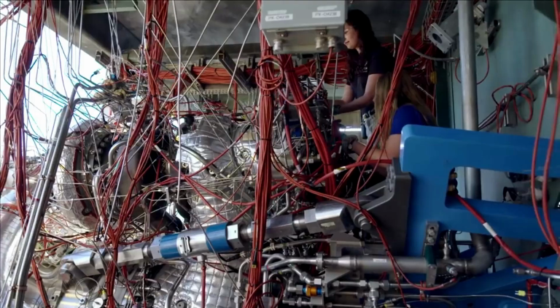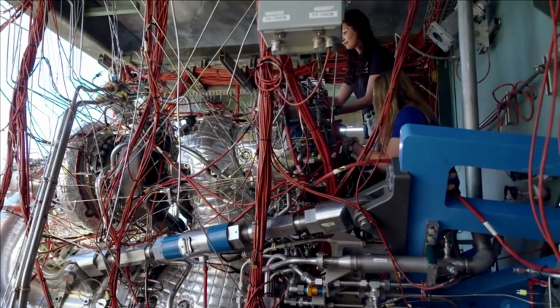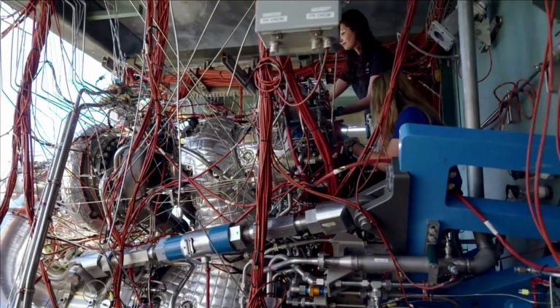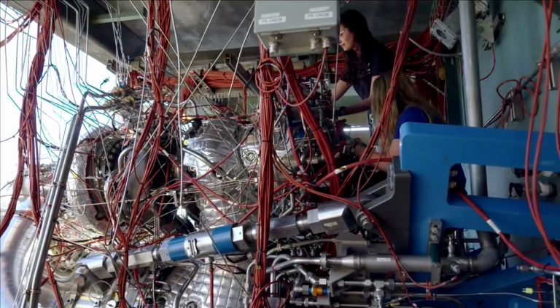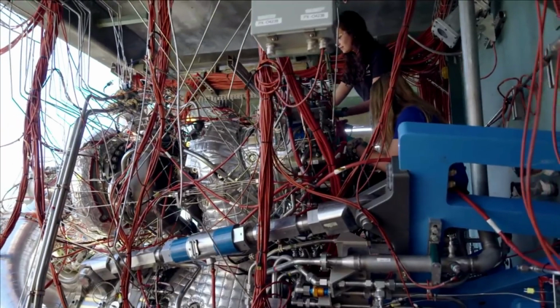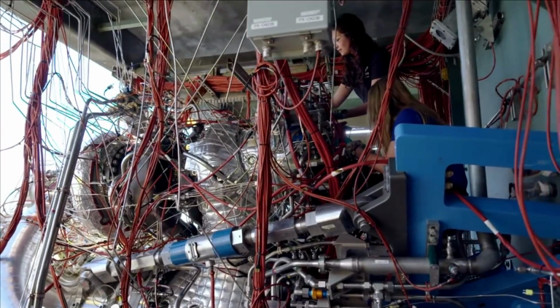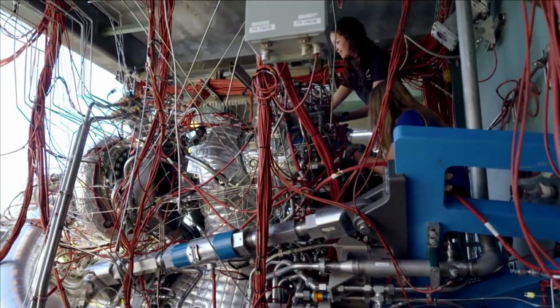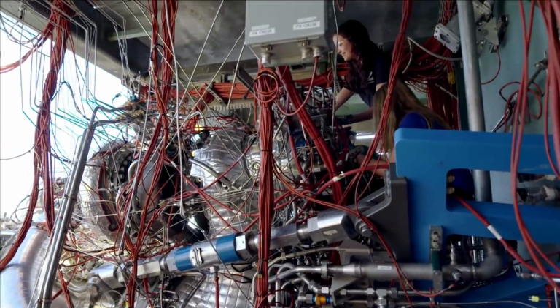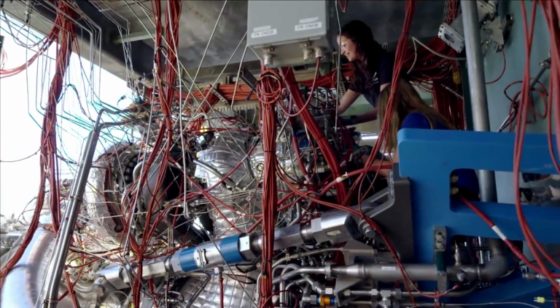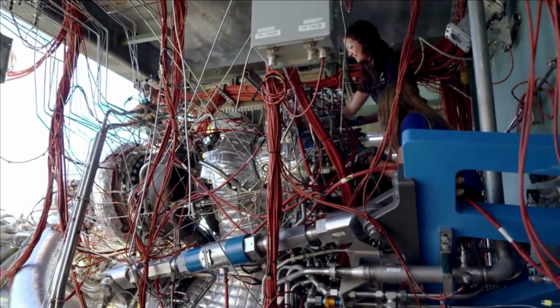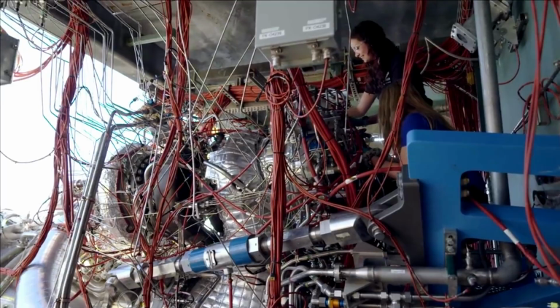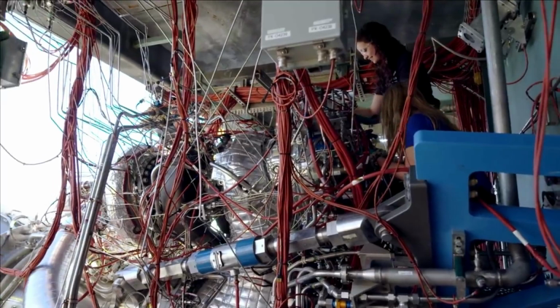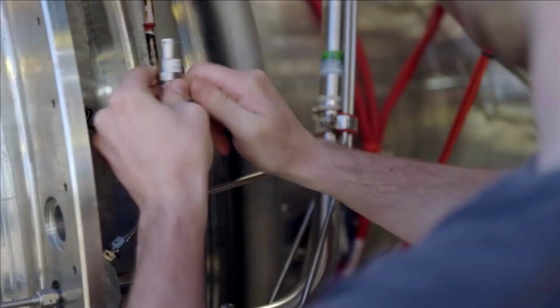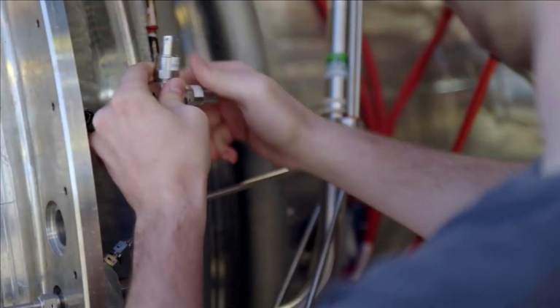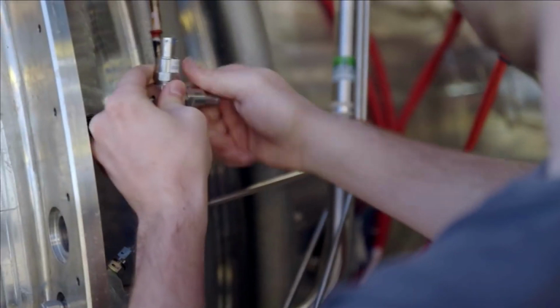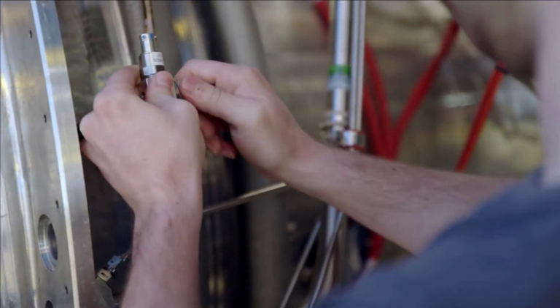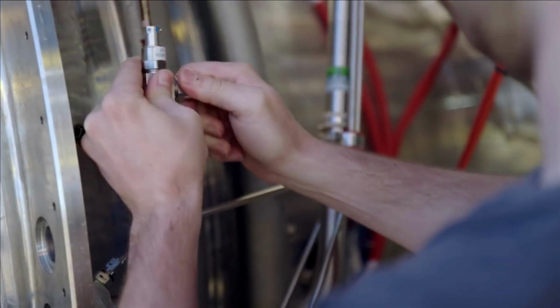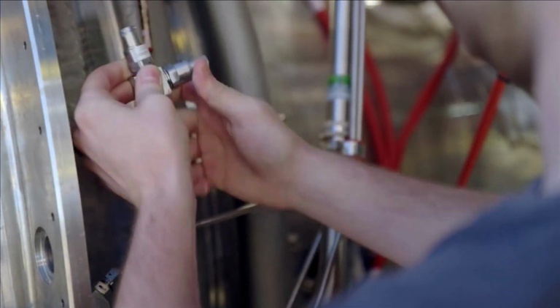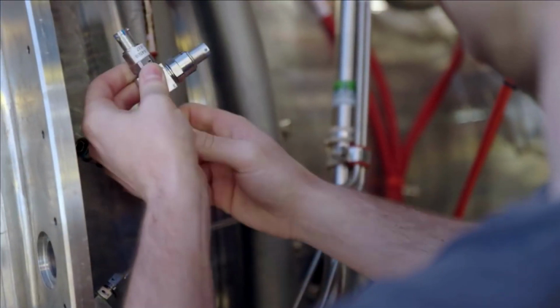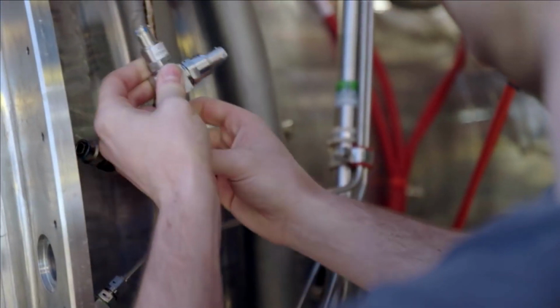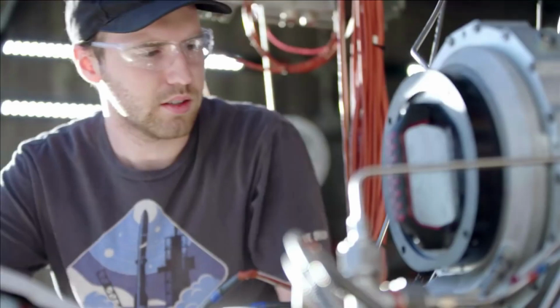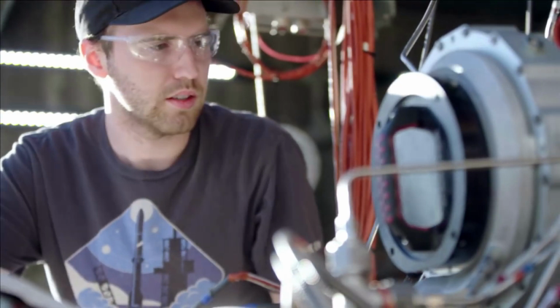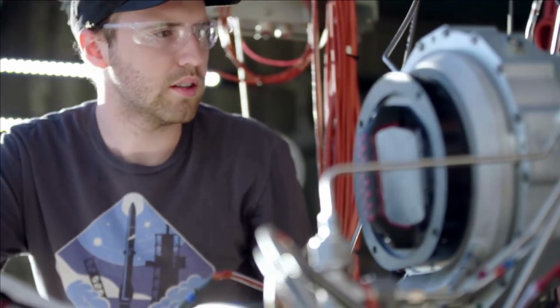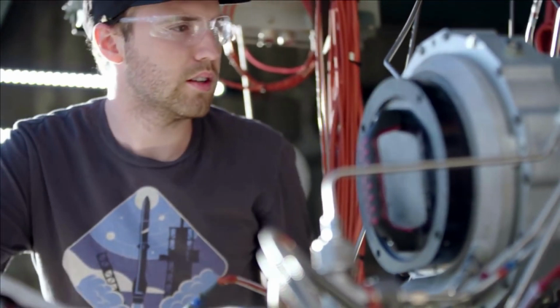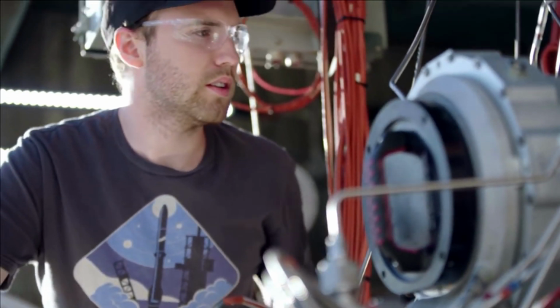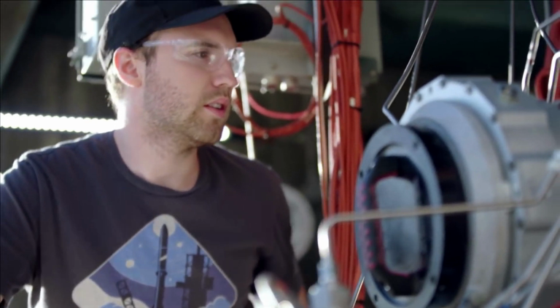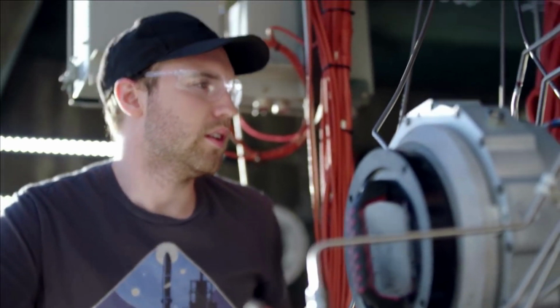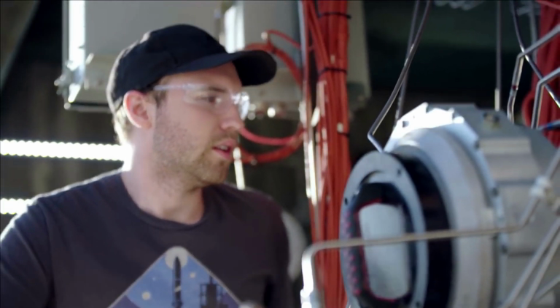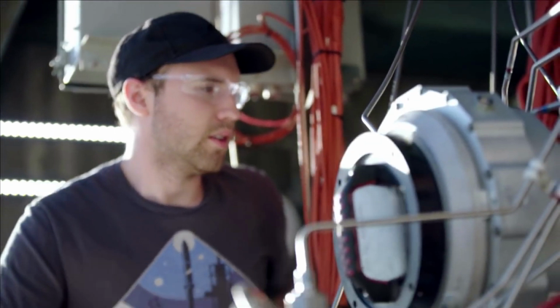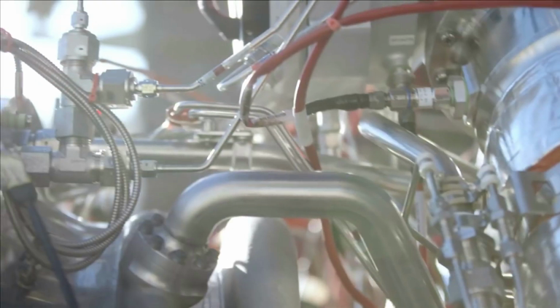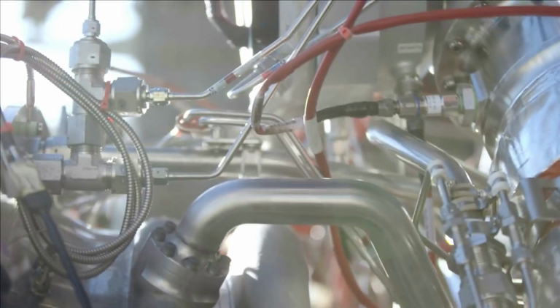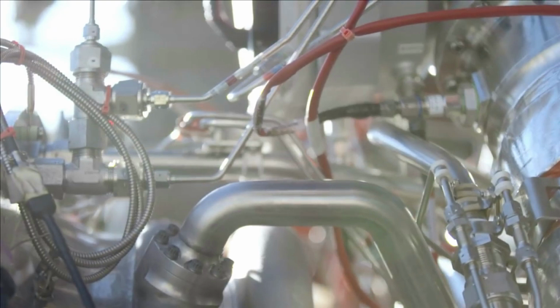BE-4 is a liquefied natural gas-fueled, oxygen-rich staged combustion cycle engine, meant to produce around 550,000 pounds of thrust.